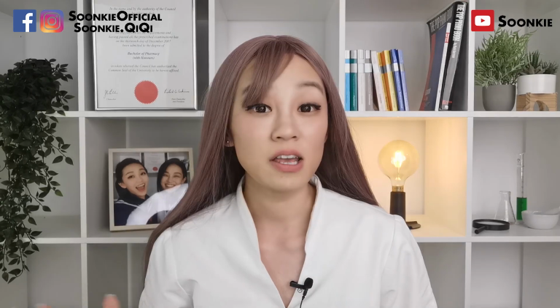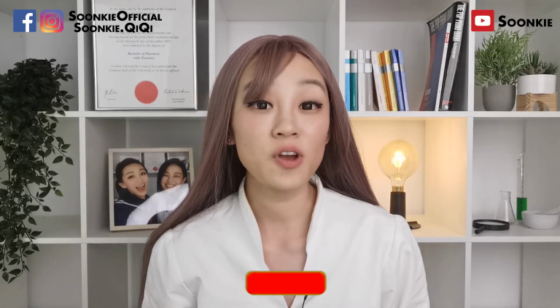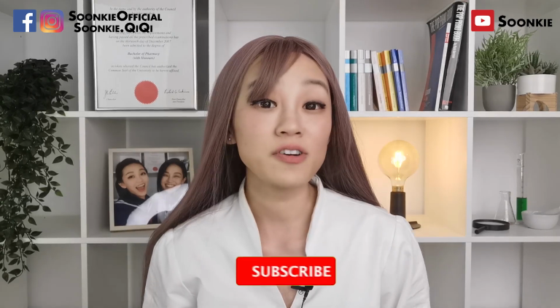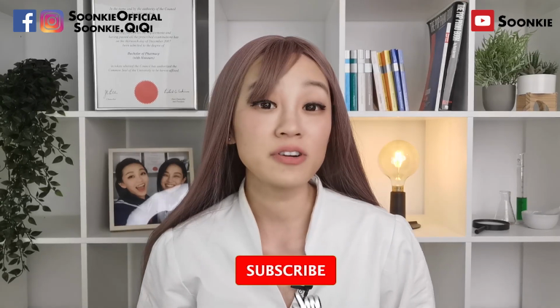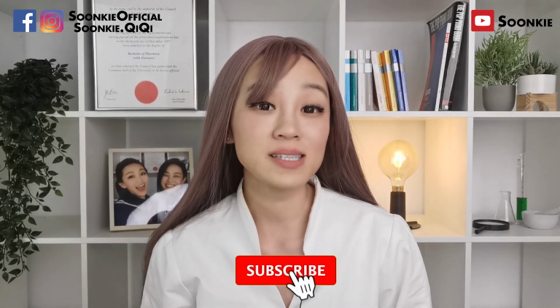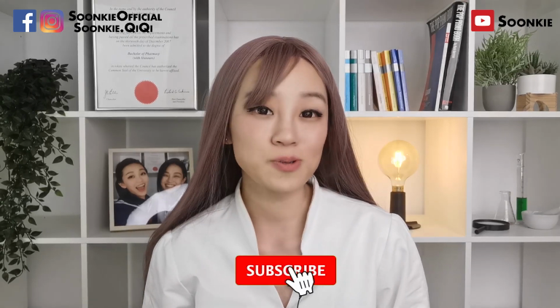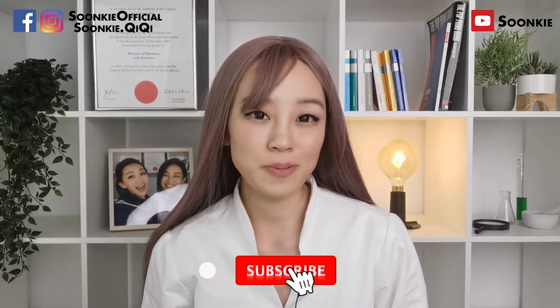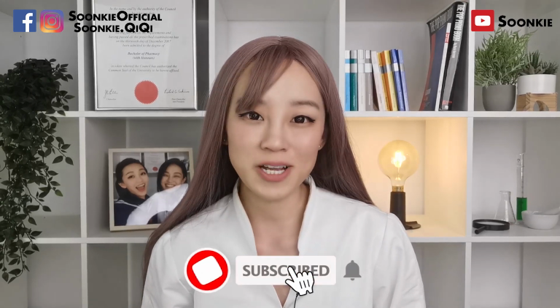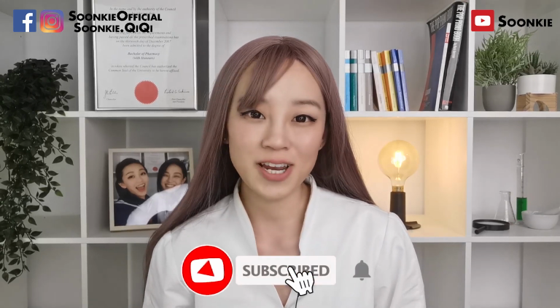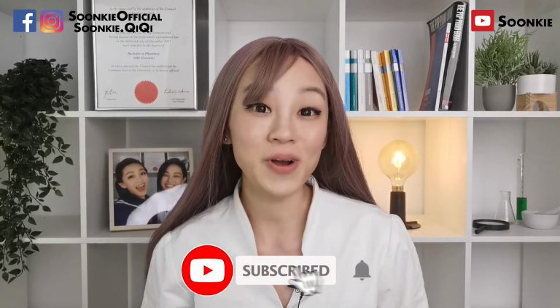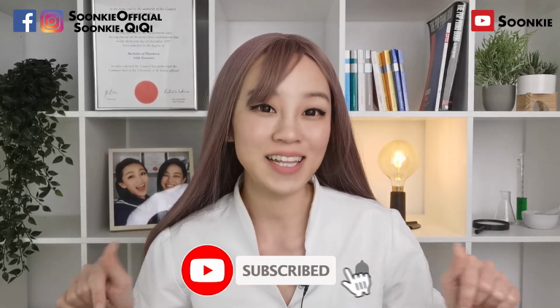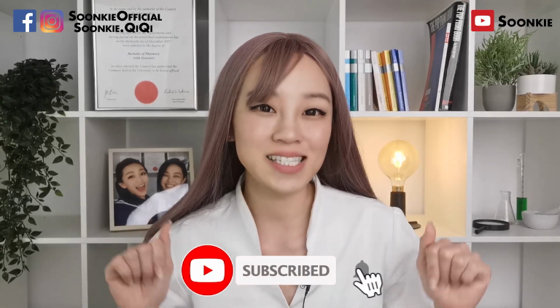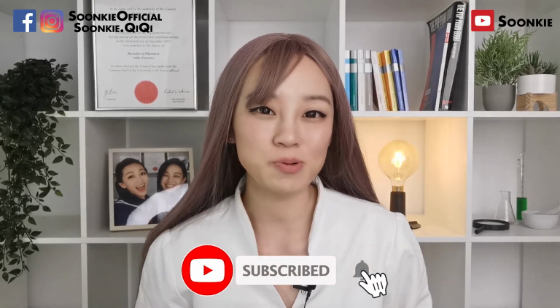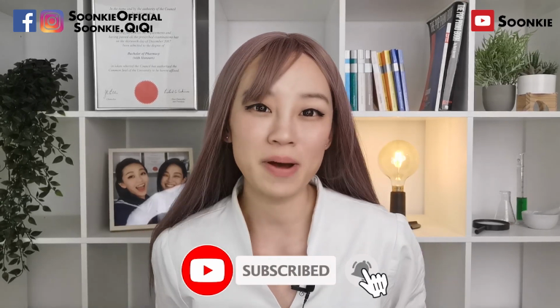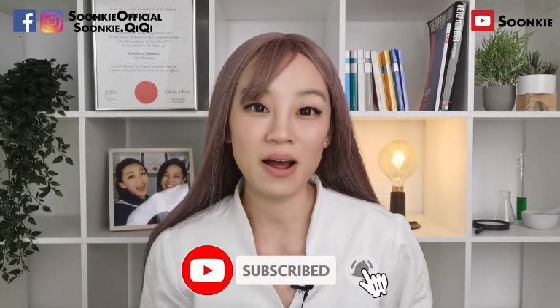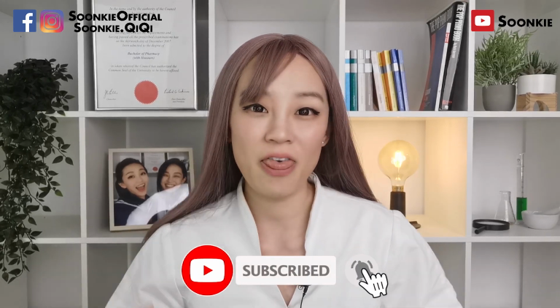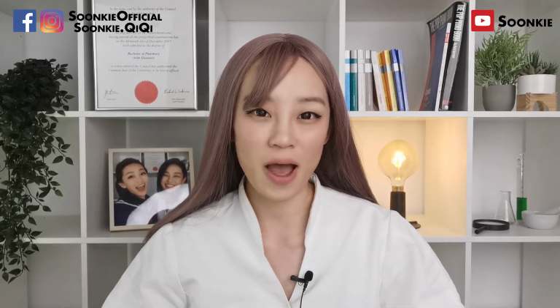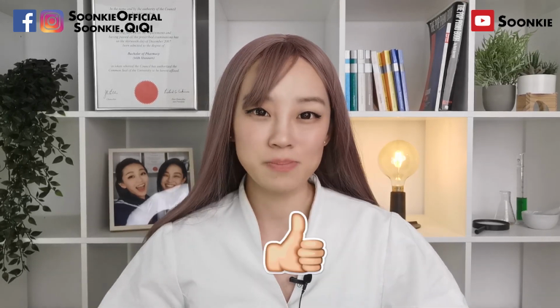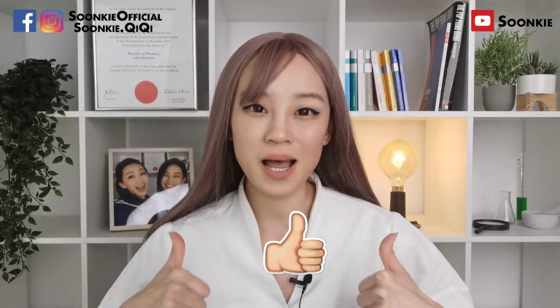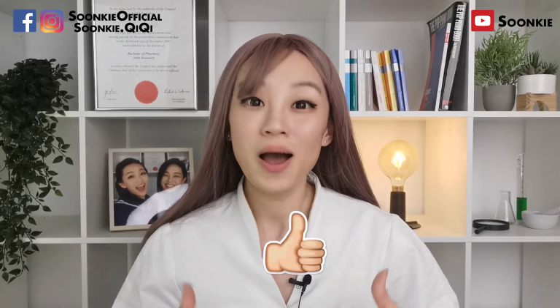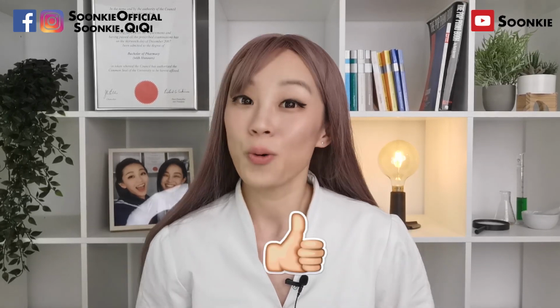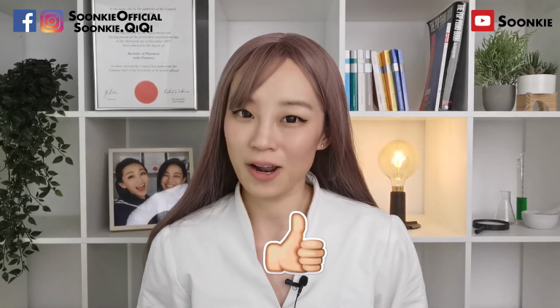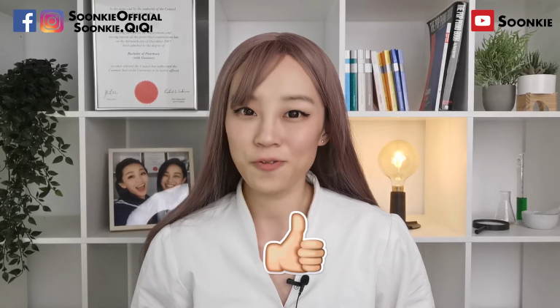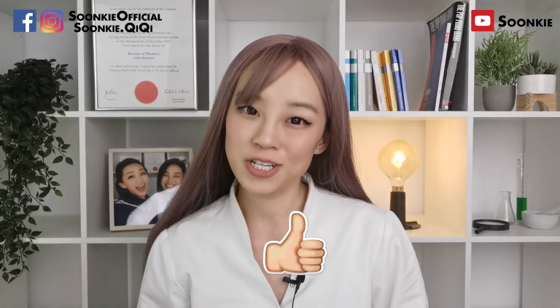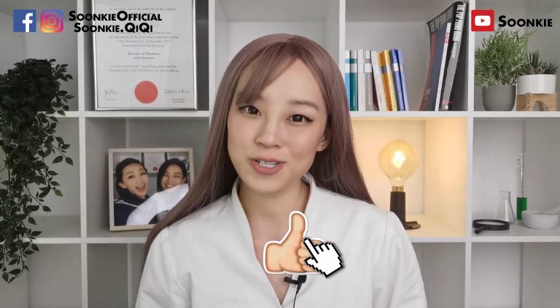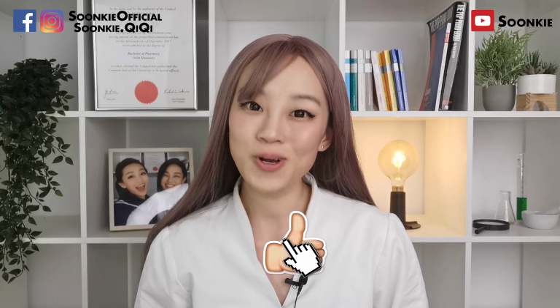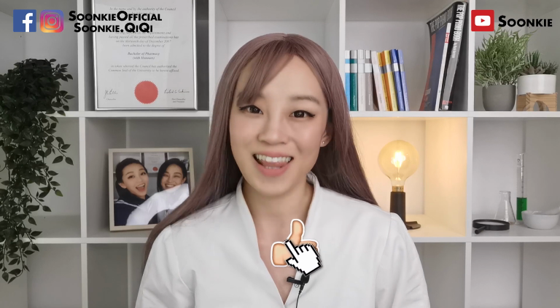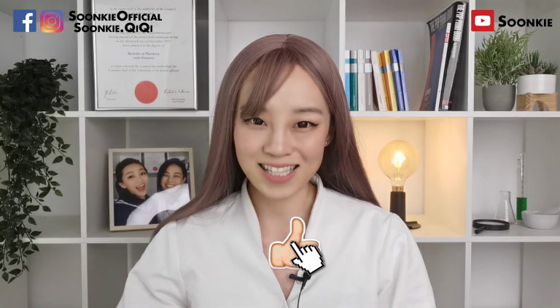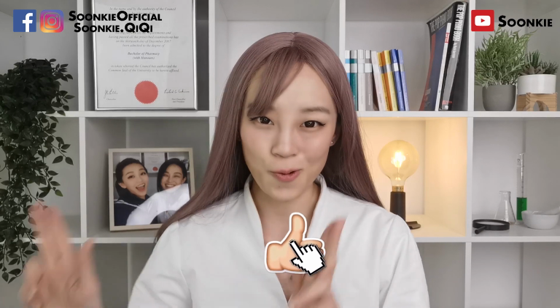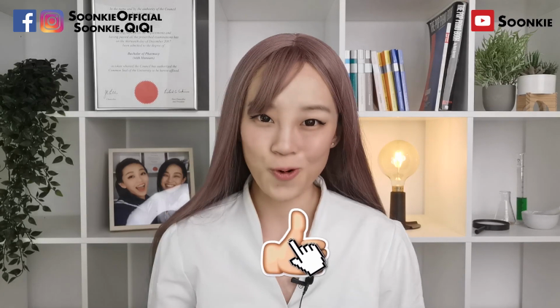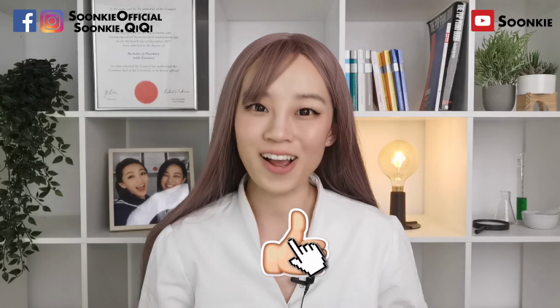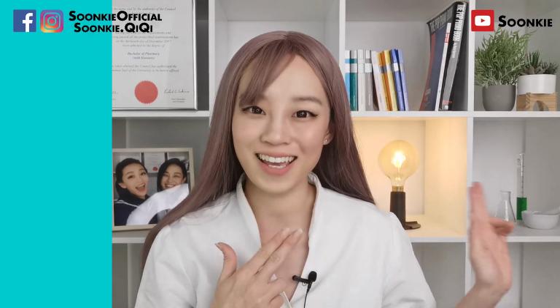Now, if you haven't already subscribed to my channel, hit the subscribe button now and thumbs up. Without further ado, let's rock it.